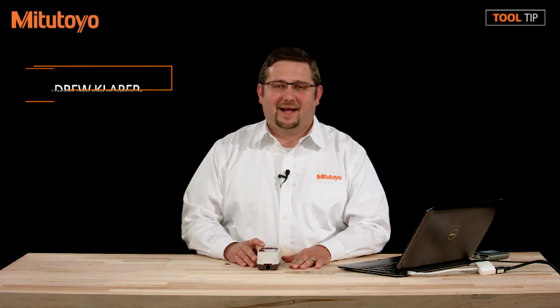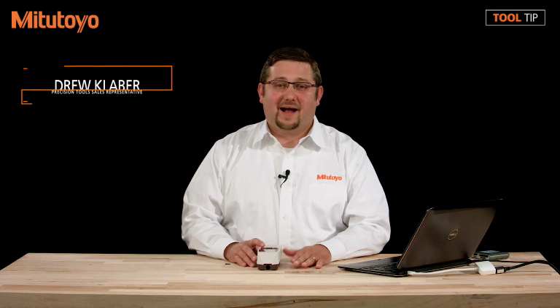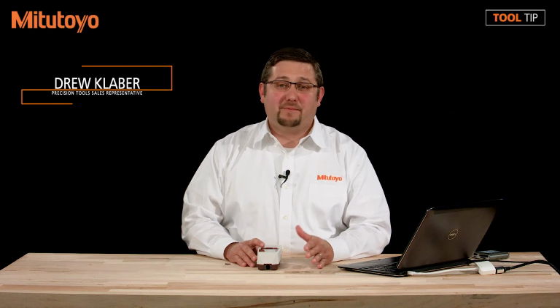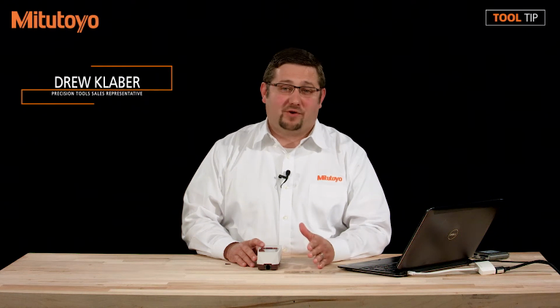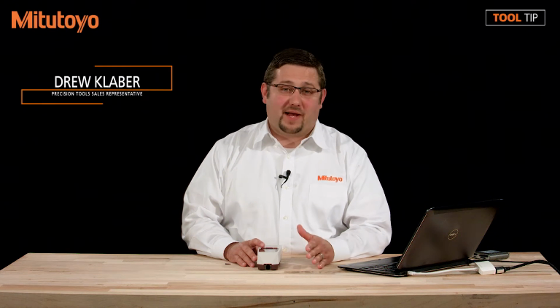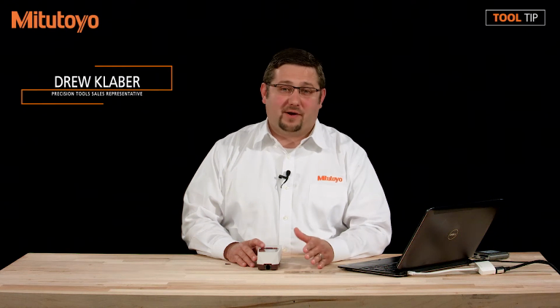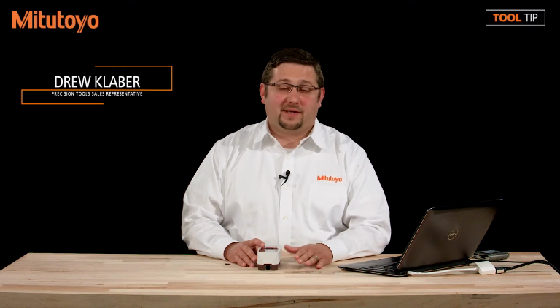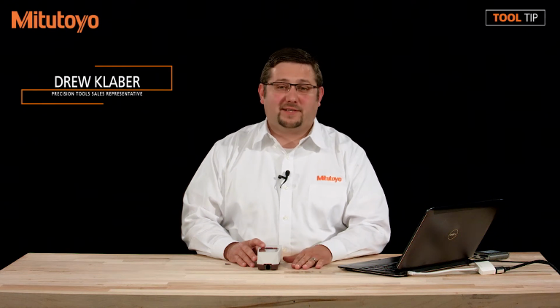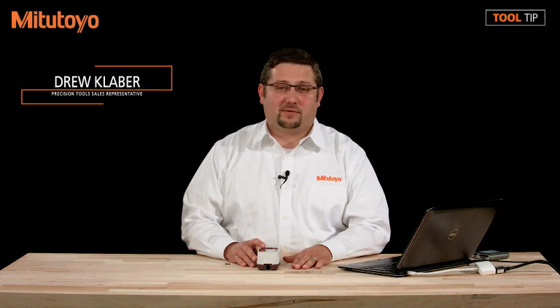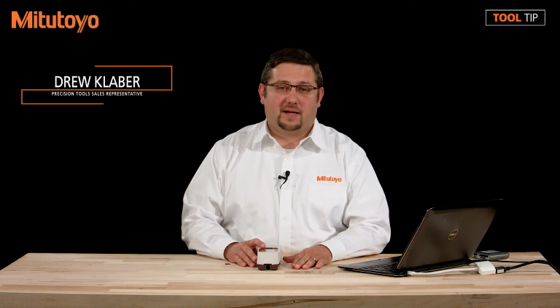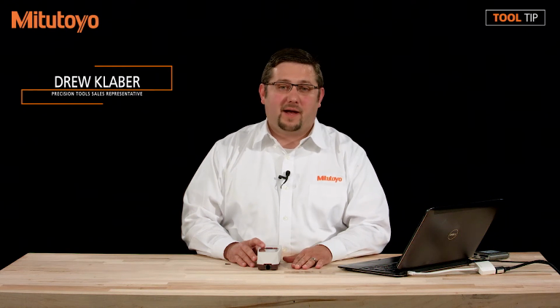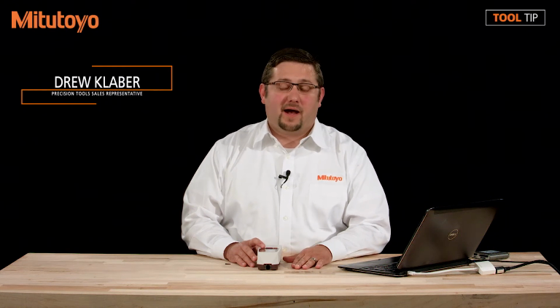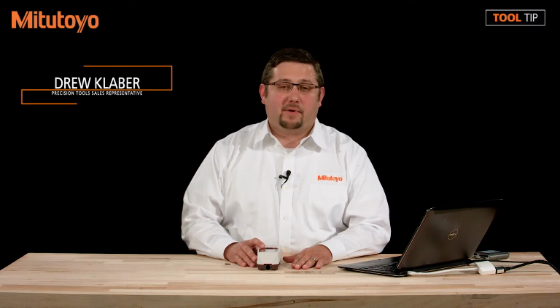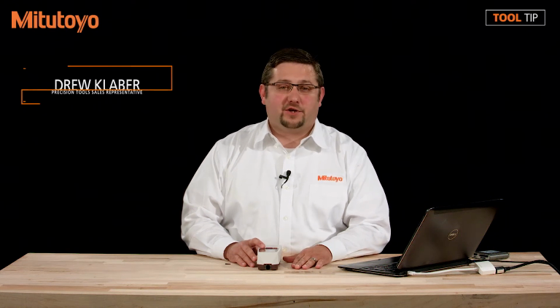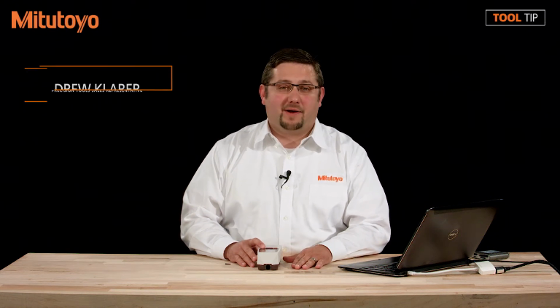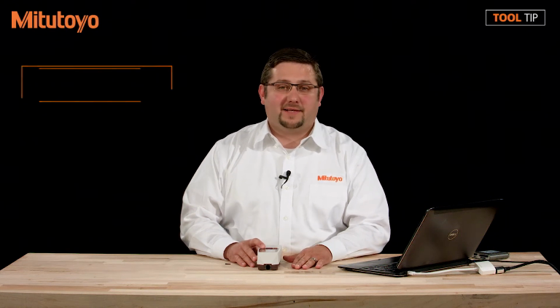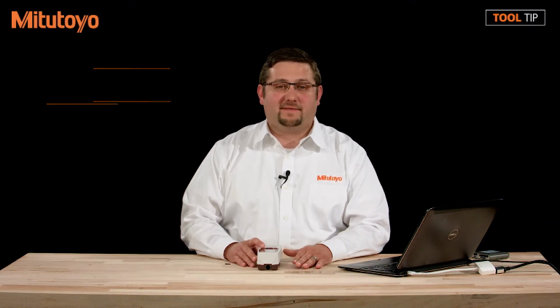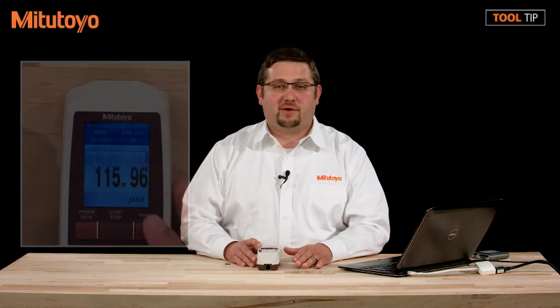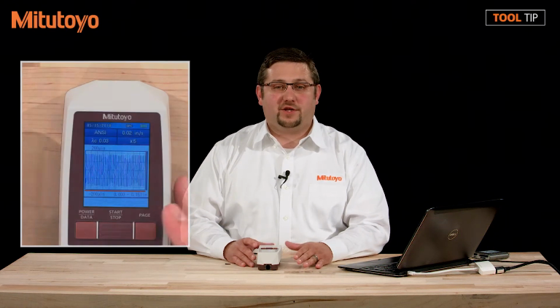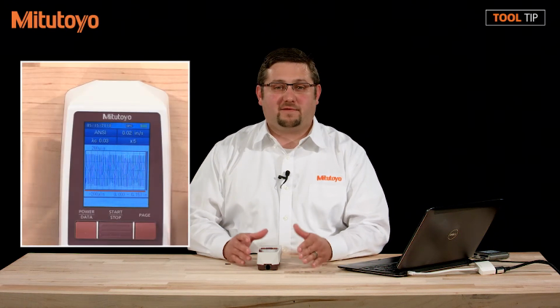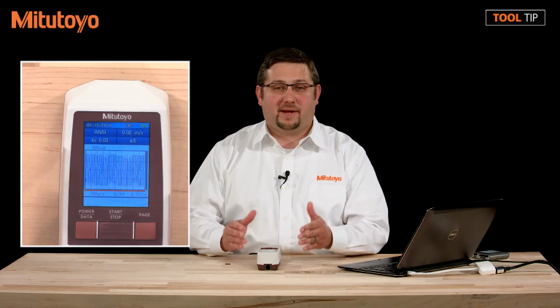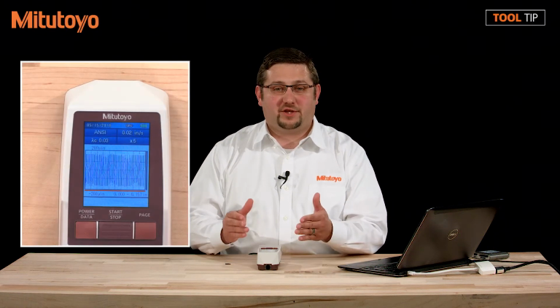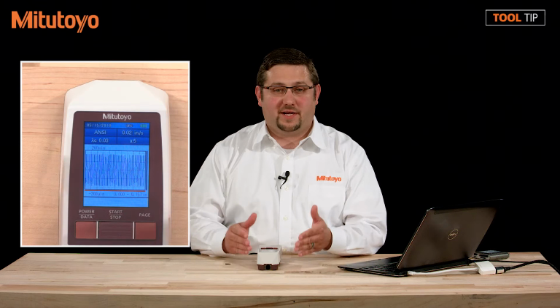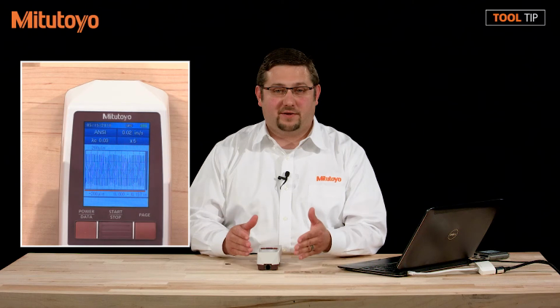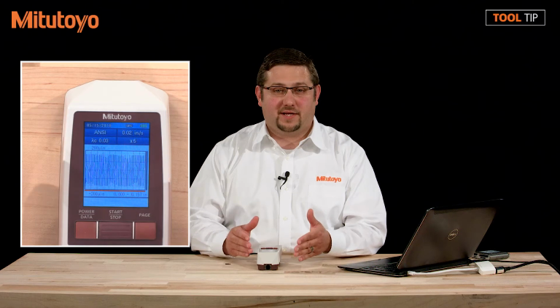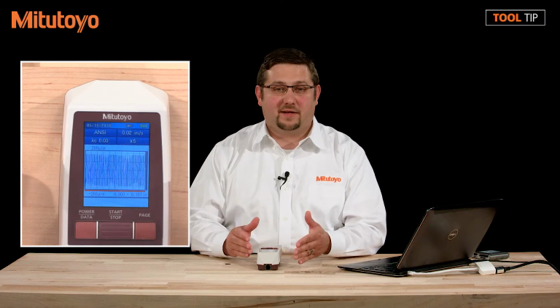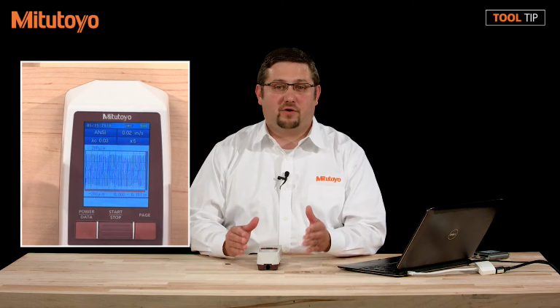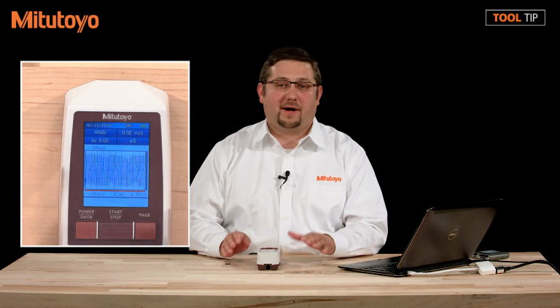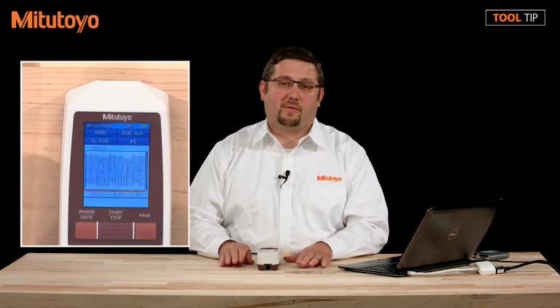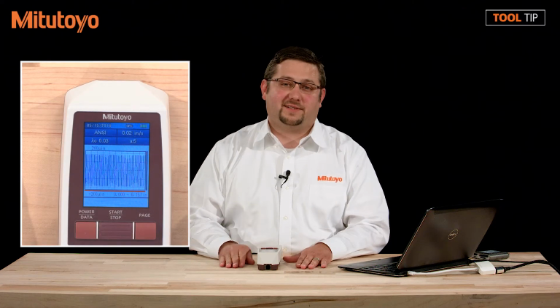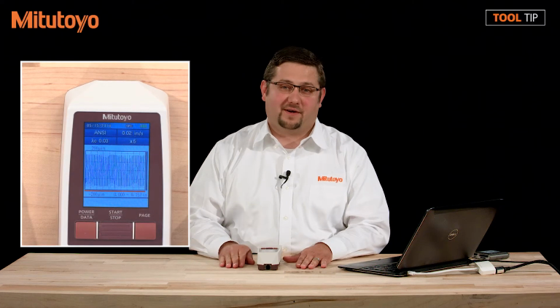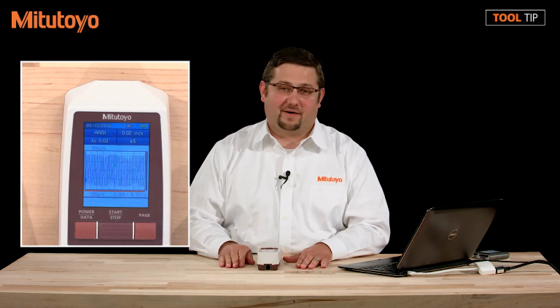Hi, I'm Drew Klaber and in today's tooltip, I want to show you how to save screenshots from an SJ210 to a microSD card.